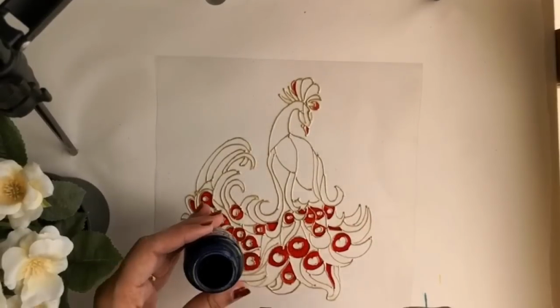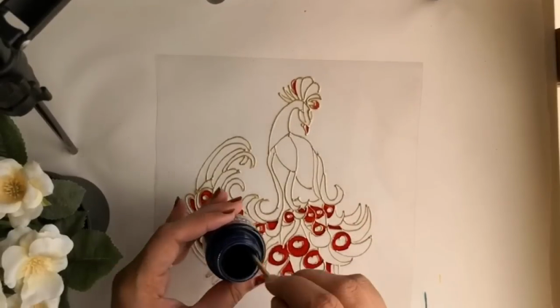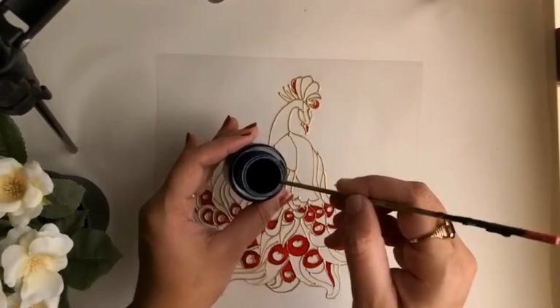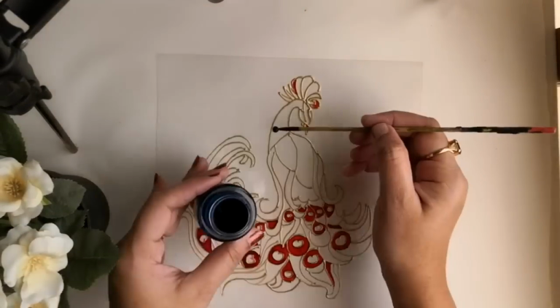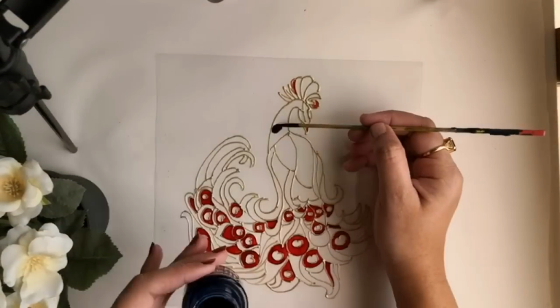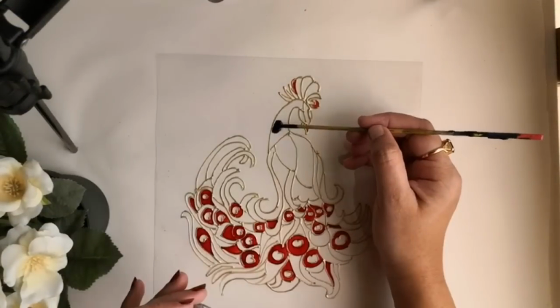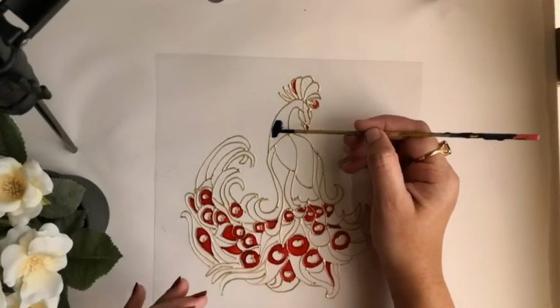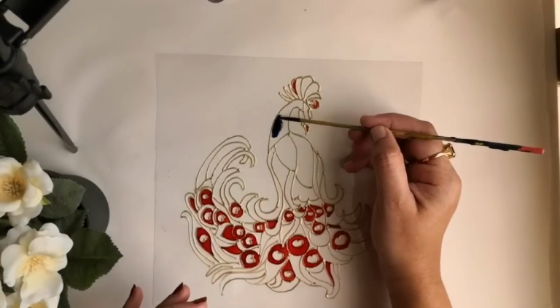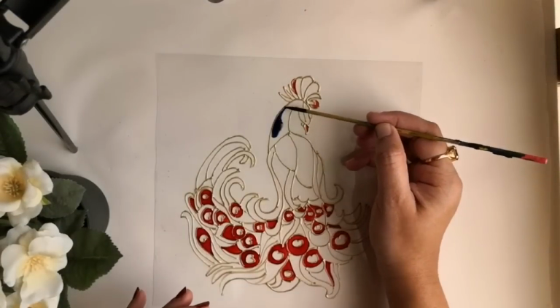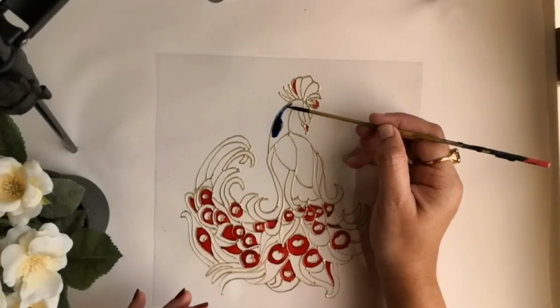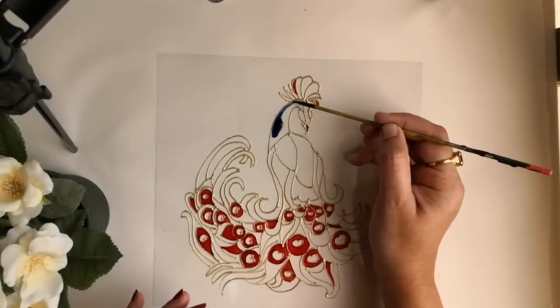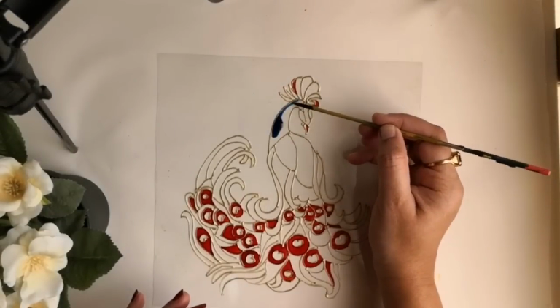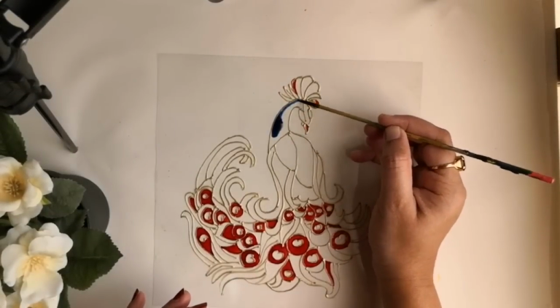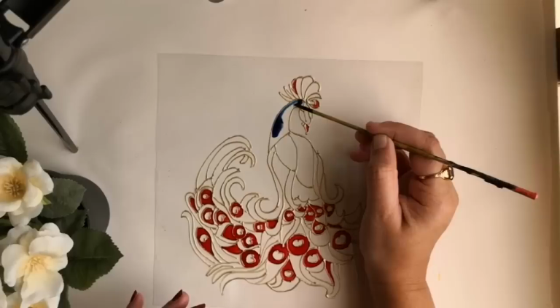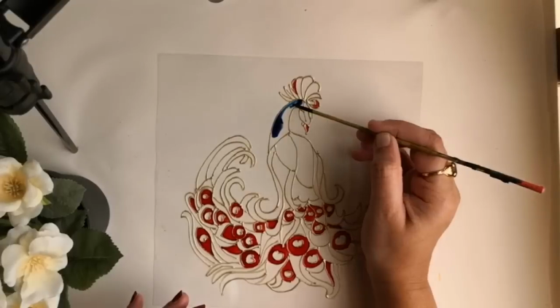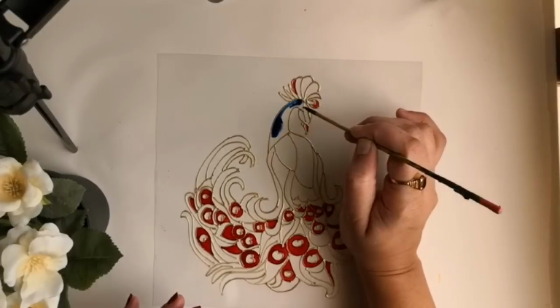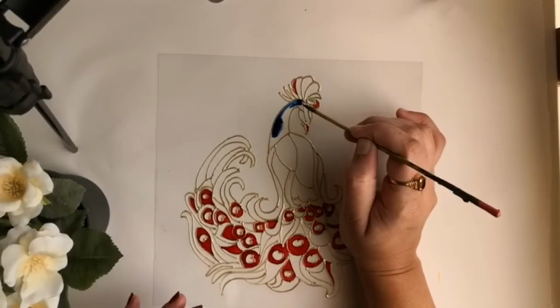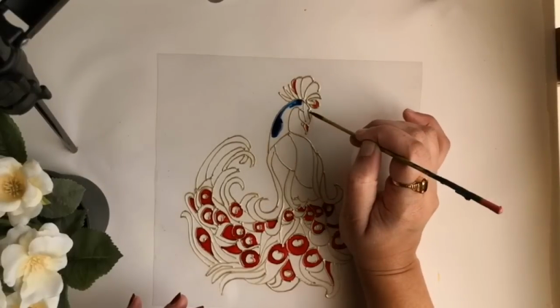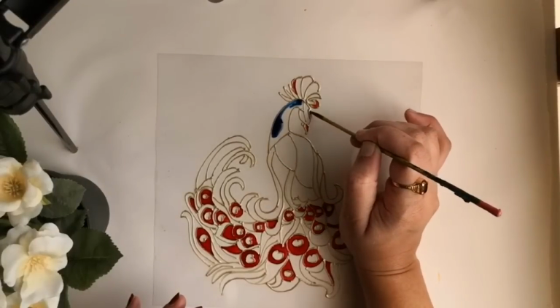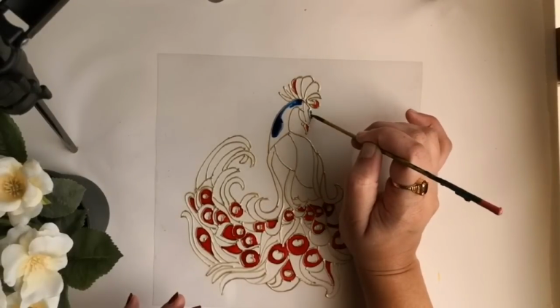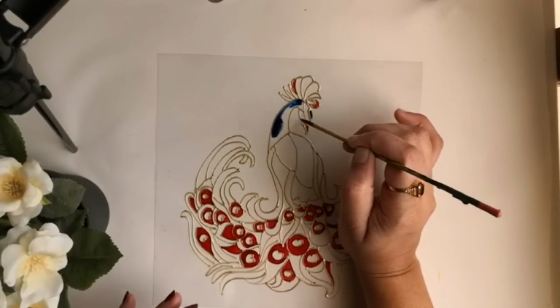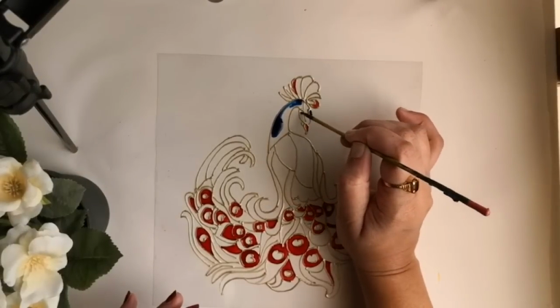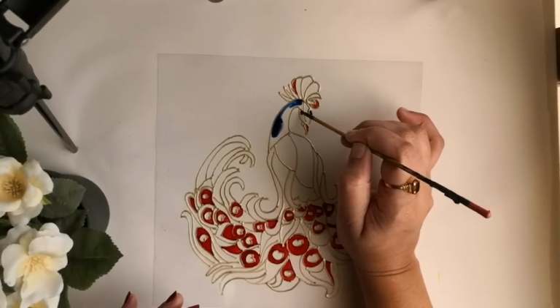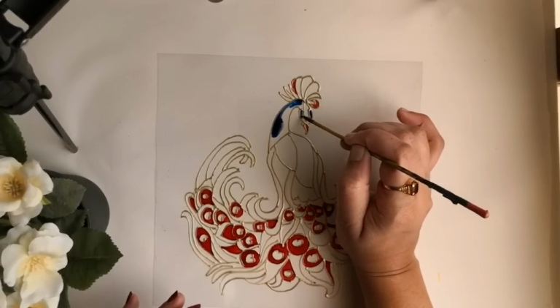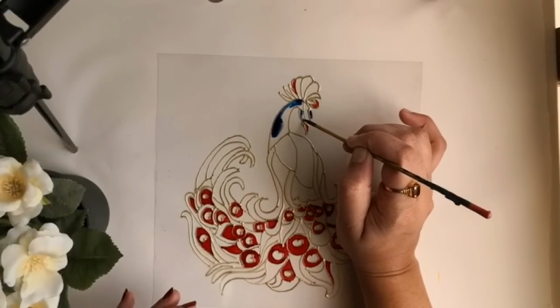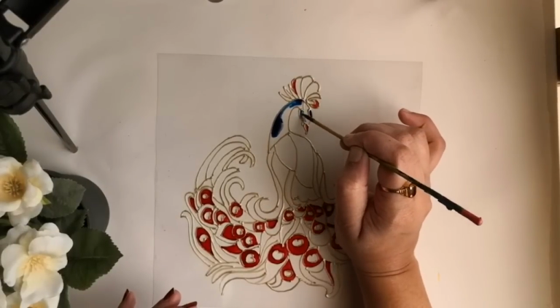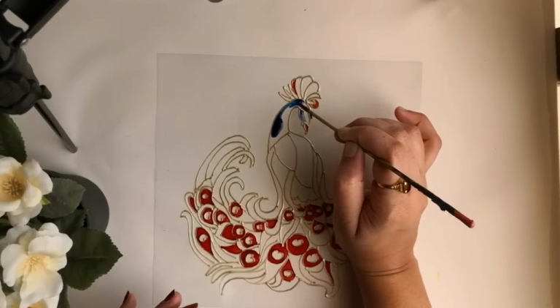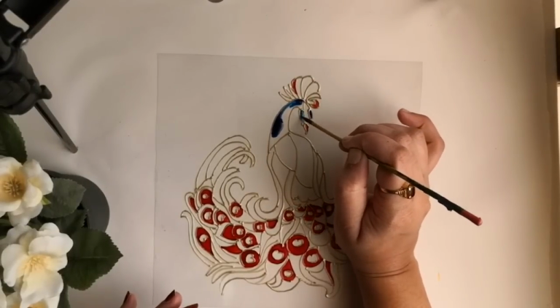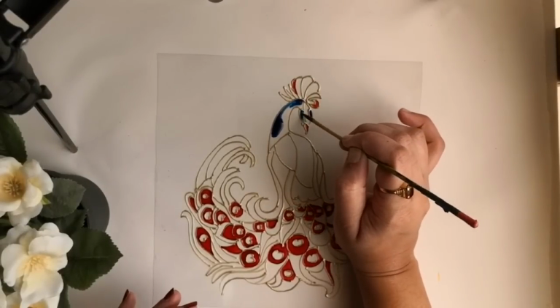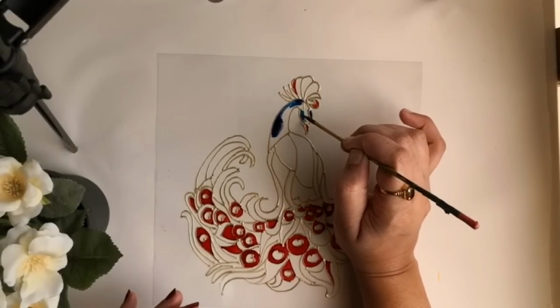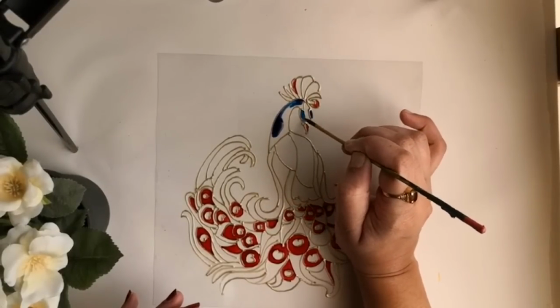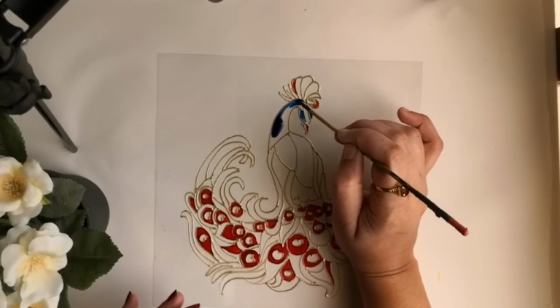Now I am starting to use ultramarine blue in the neck portion of the peacock and a few of the feather portions.